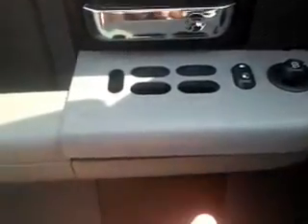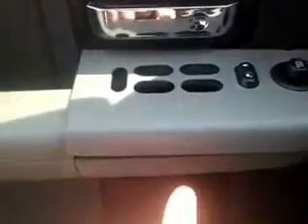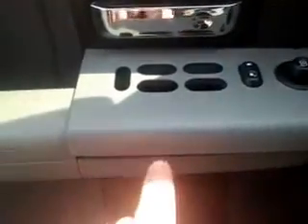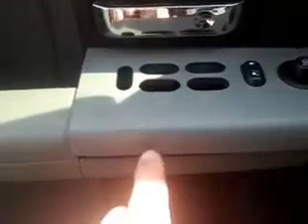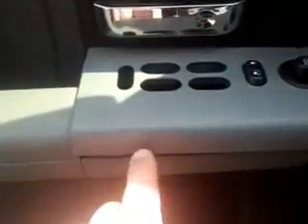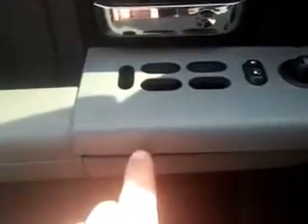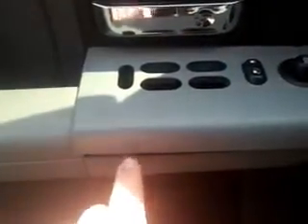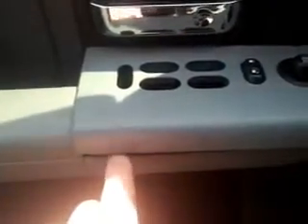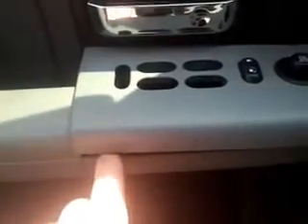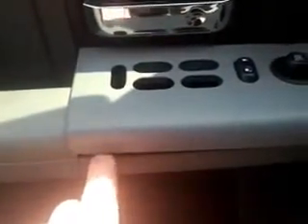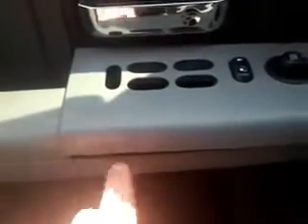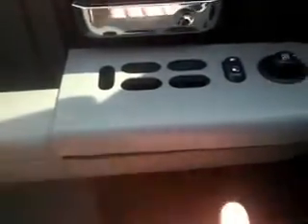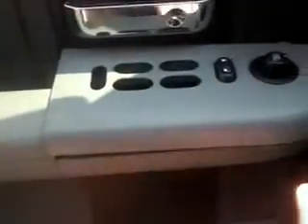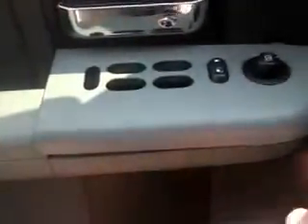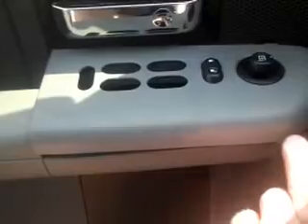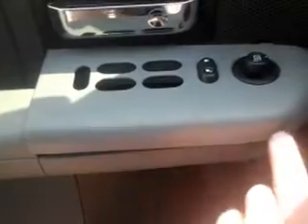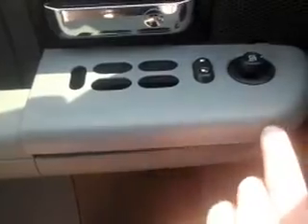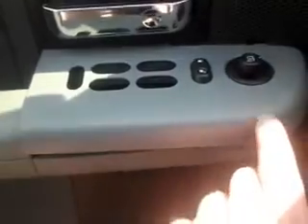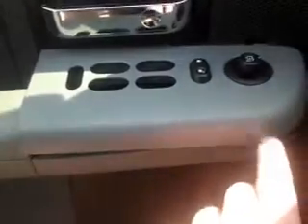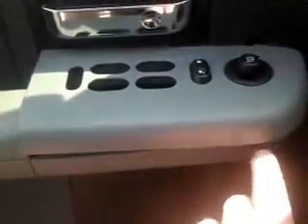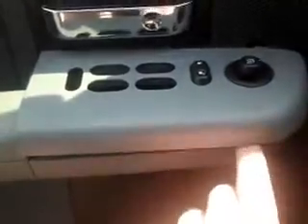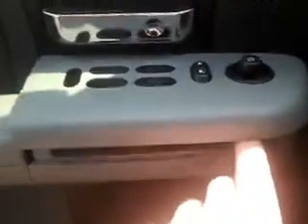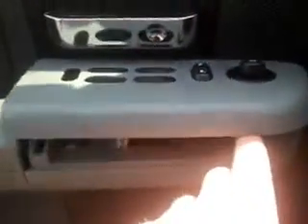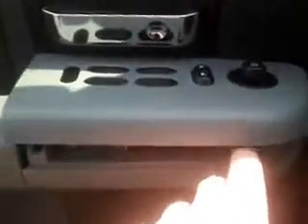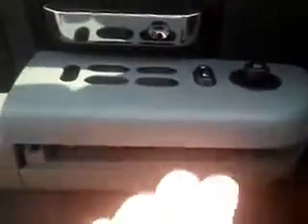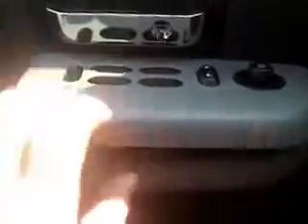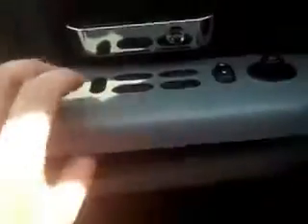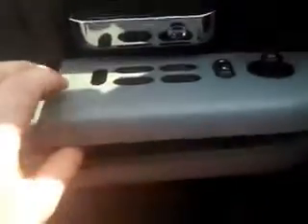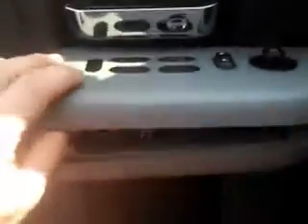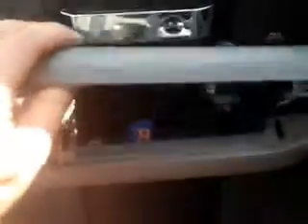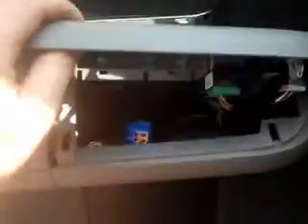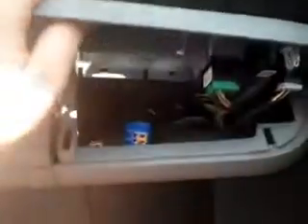You take a flat screwdriver, you pry here, and then you pry there. You pry it up and this lifts off.